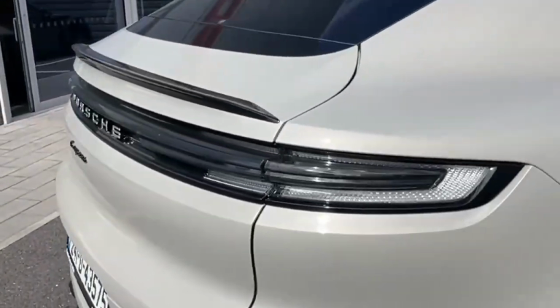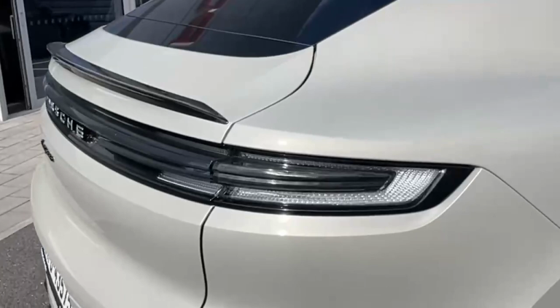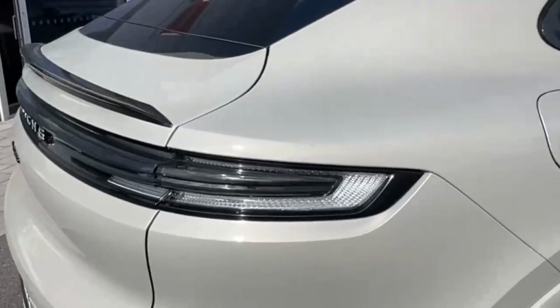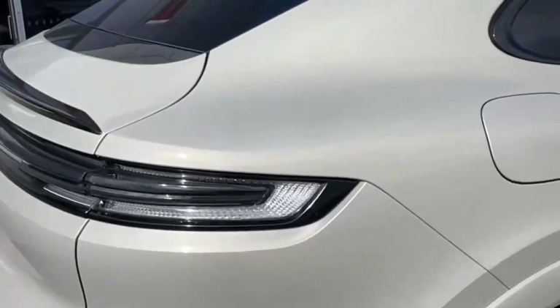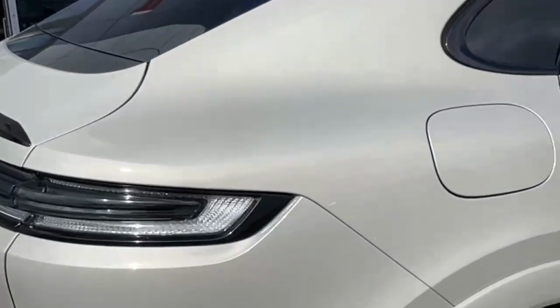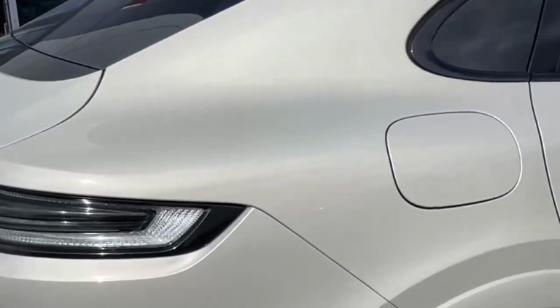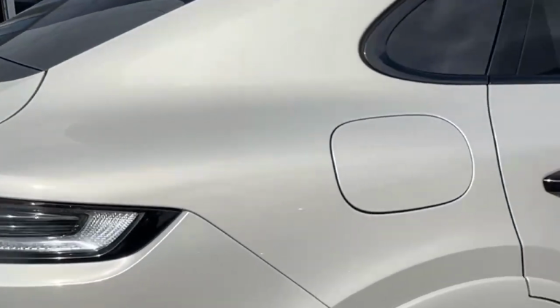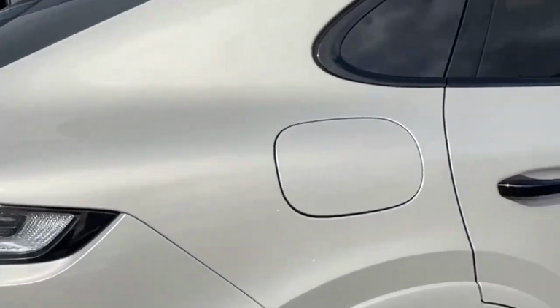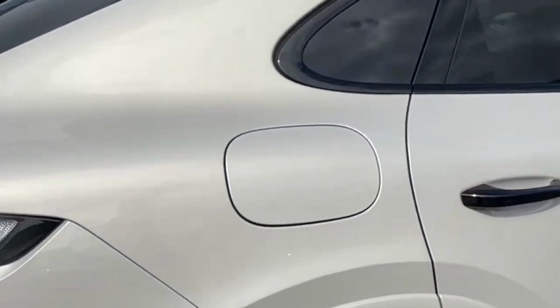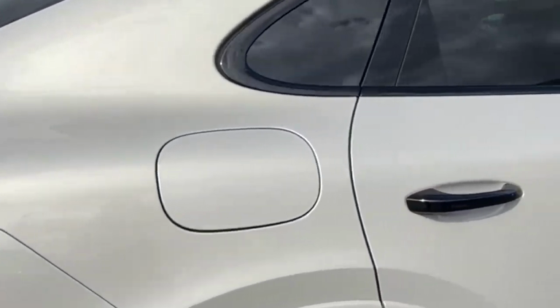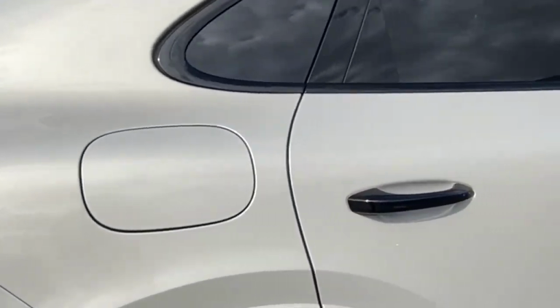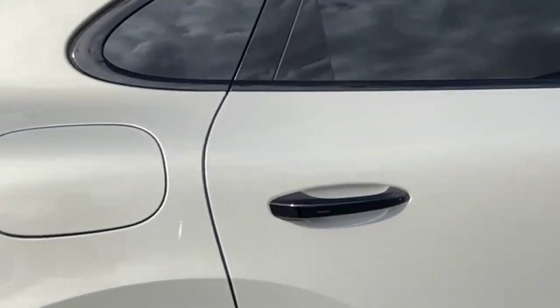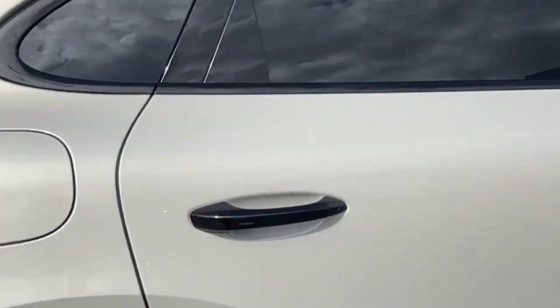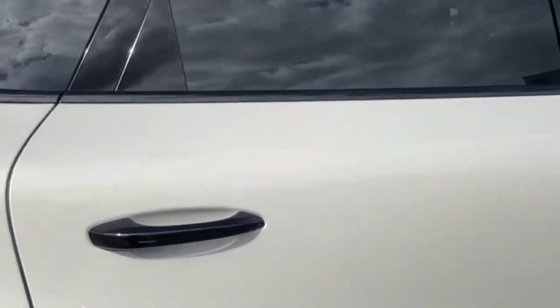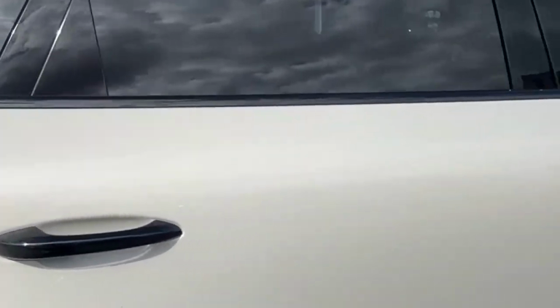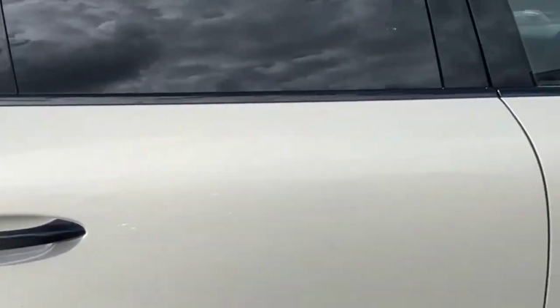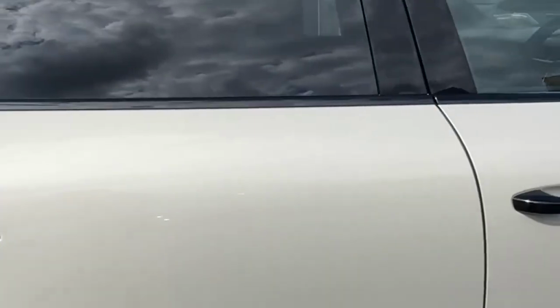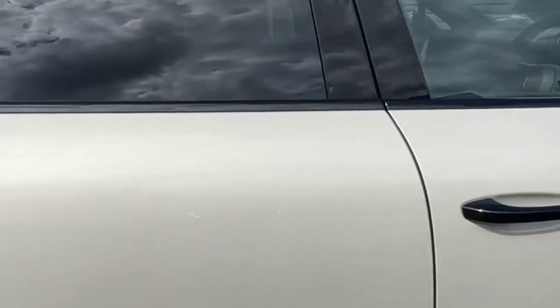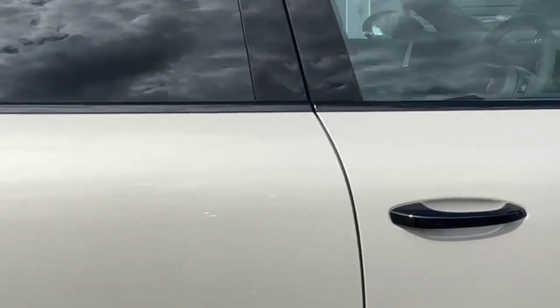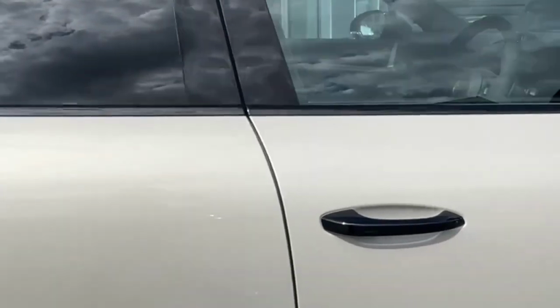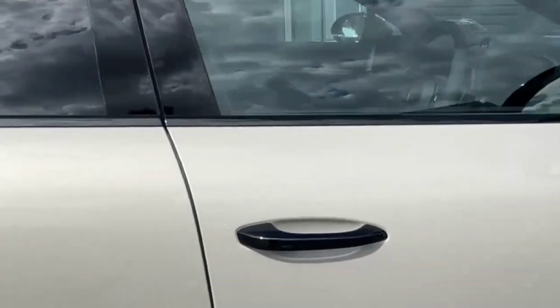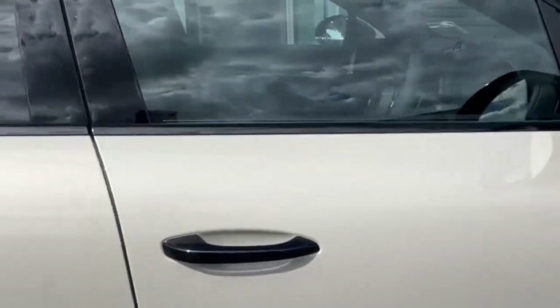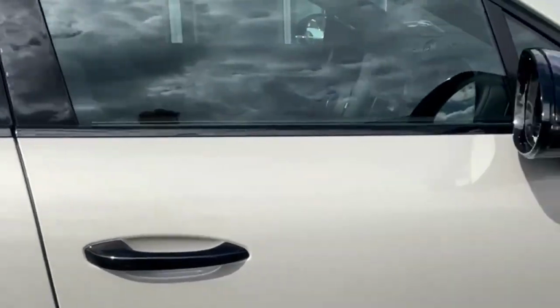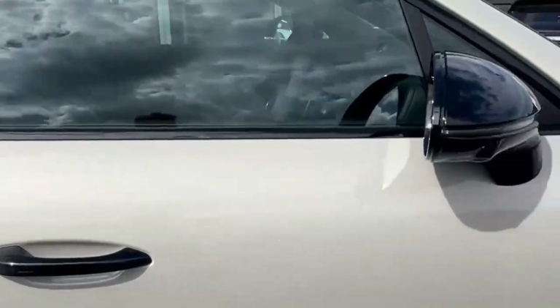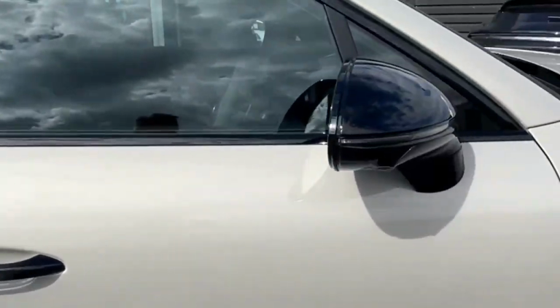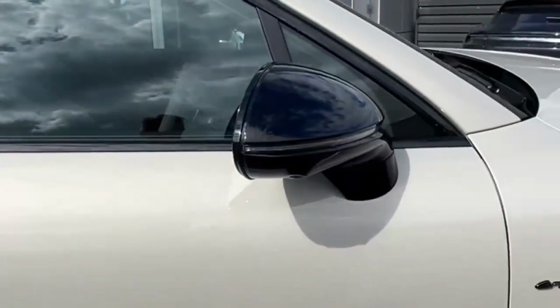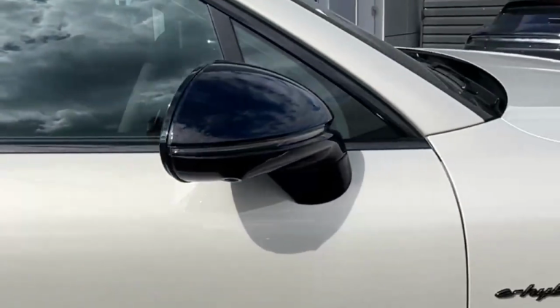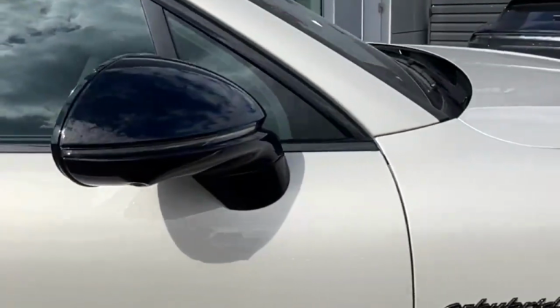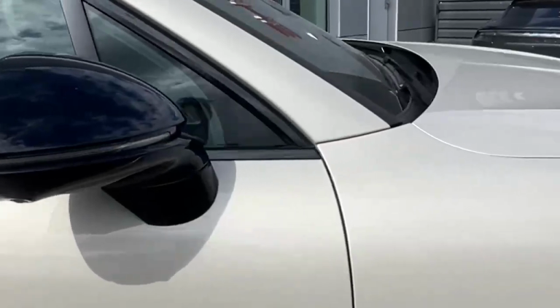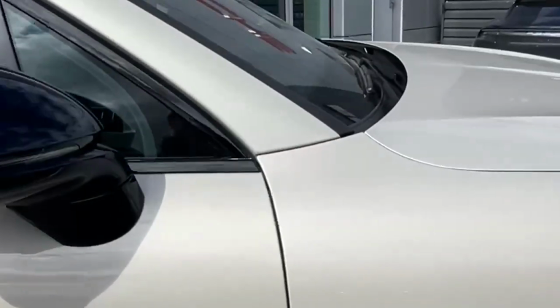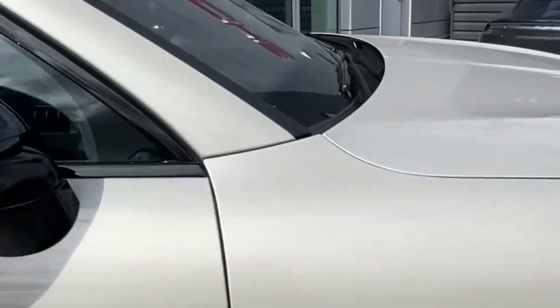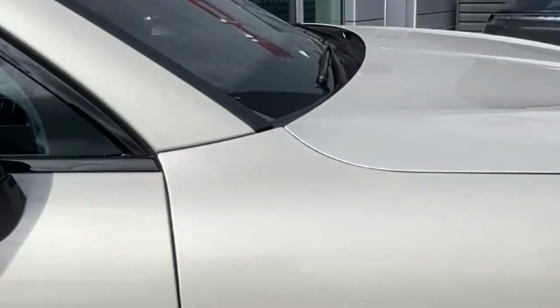The colour, cashmere beige, is new to the Cayenne as well — a stunning metallic finish on it.